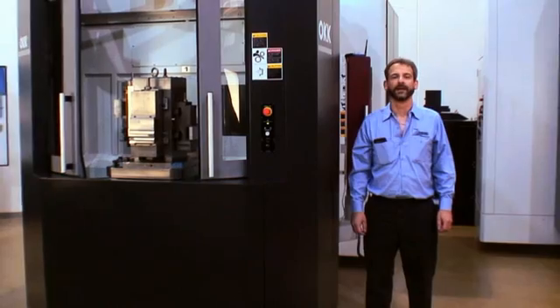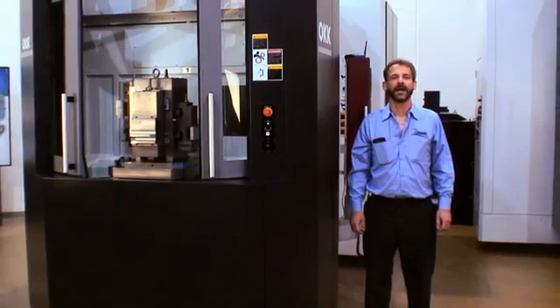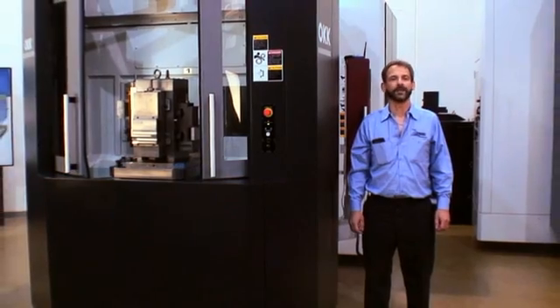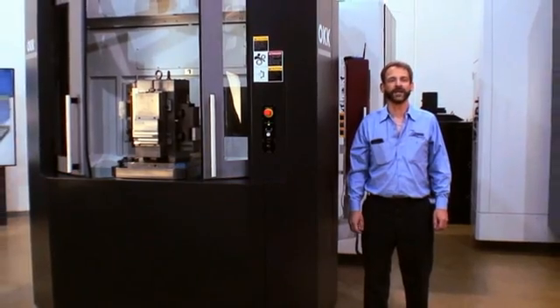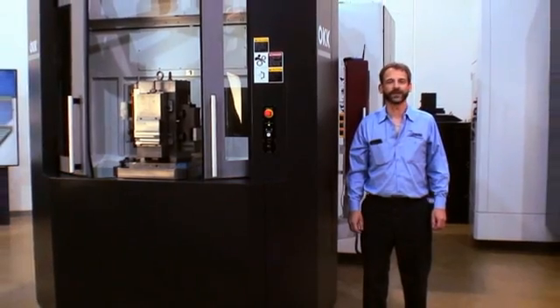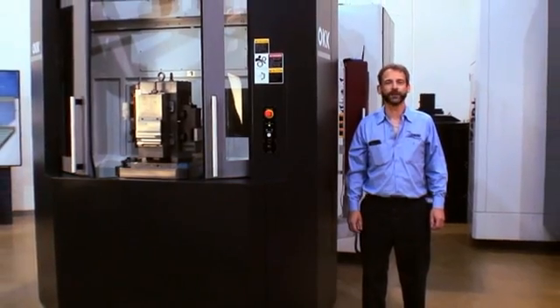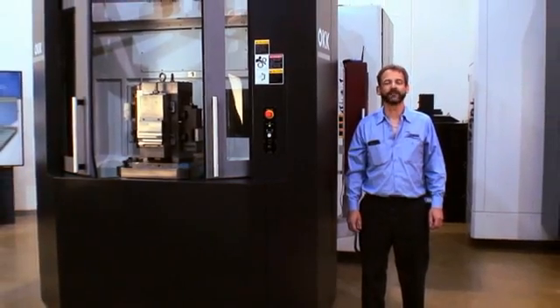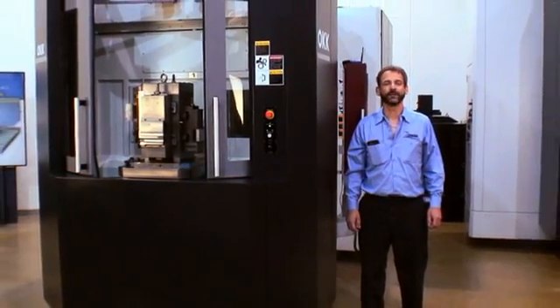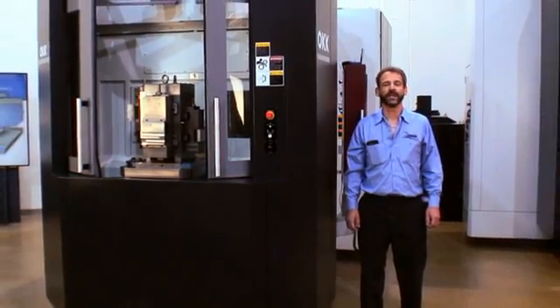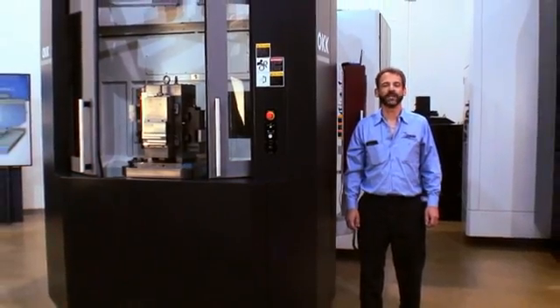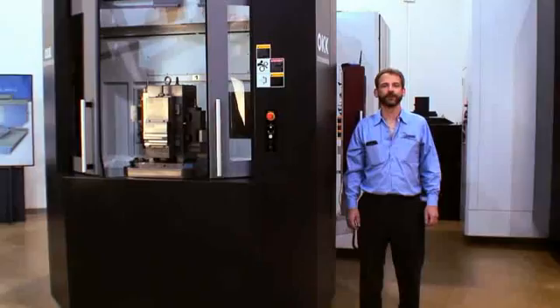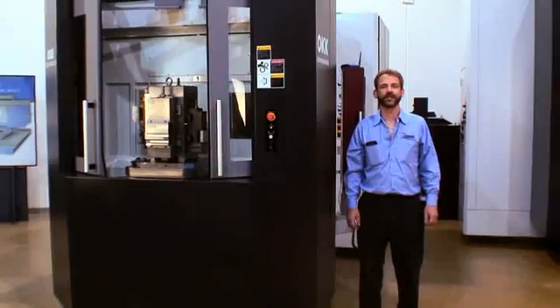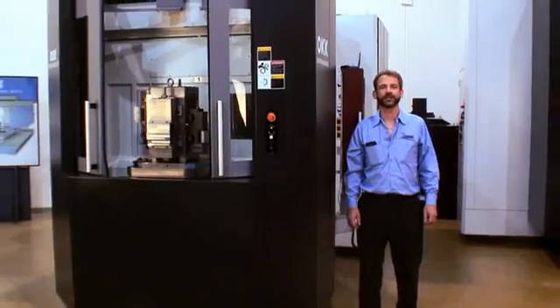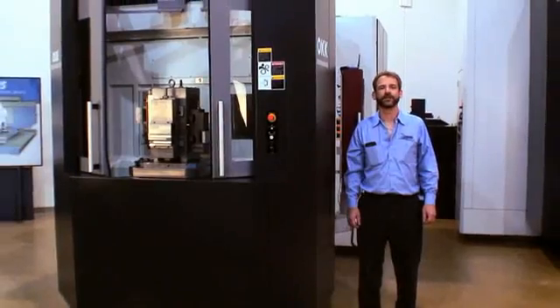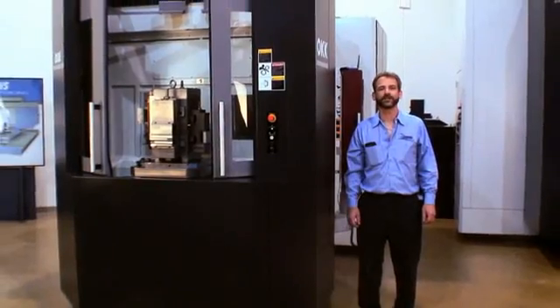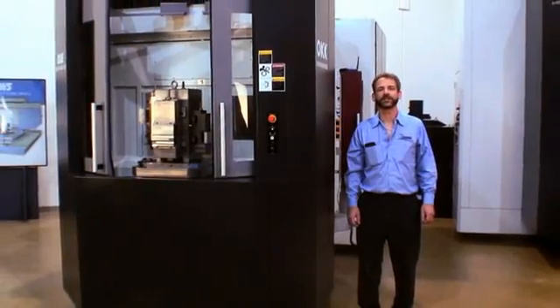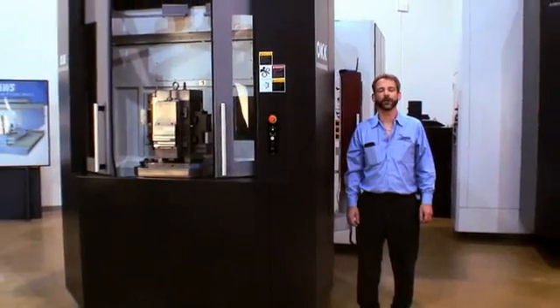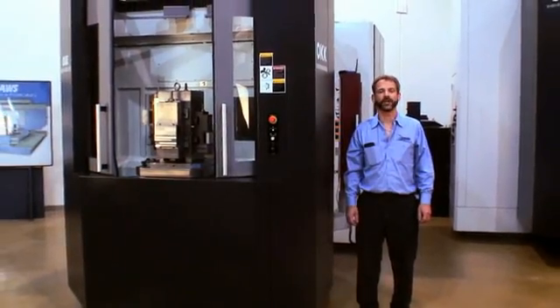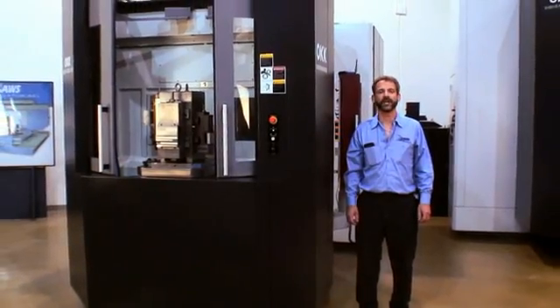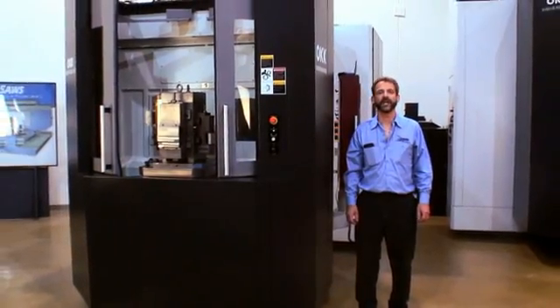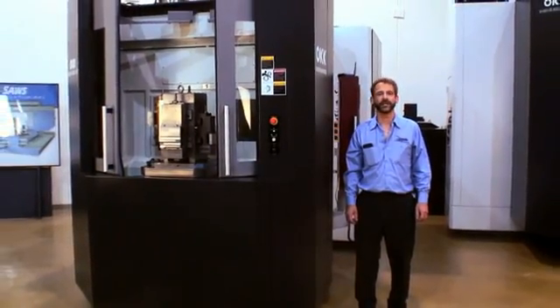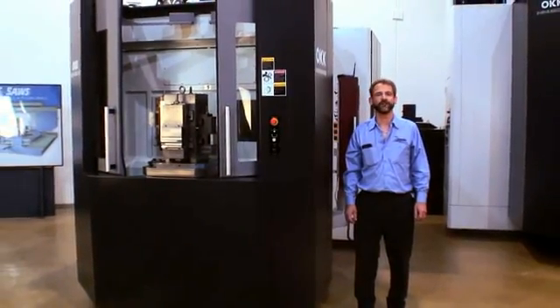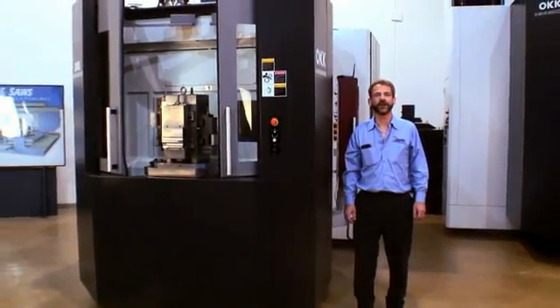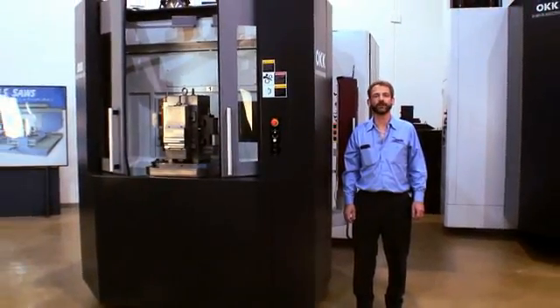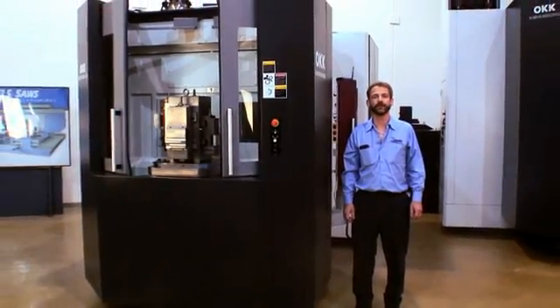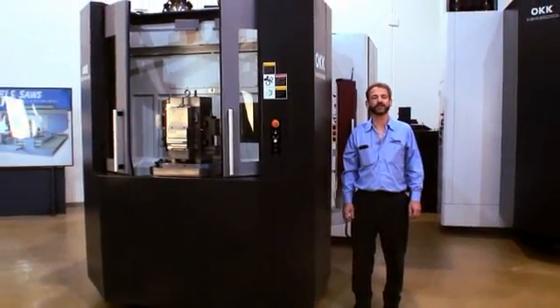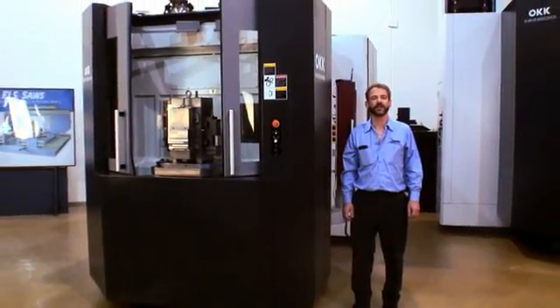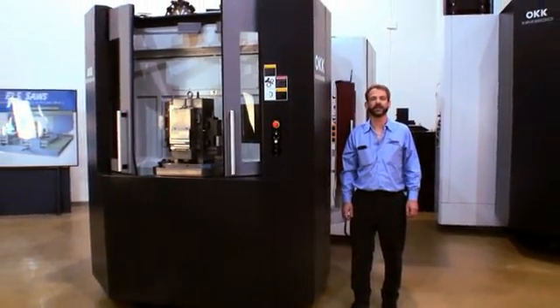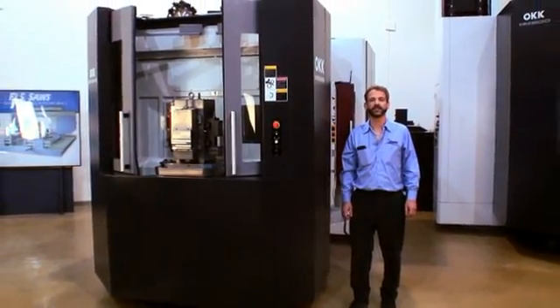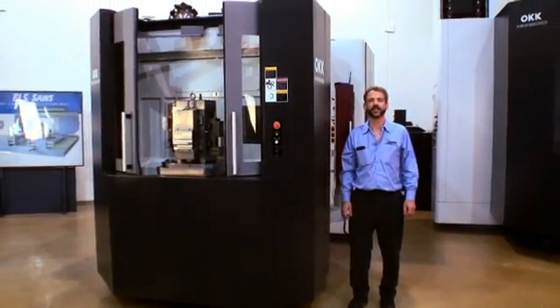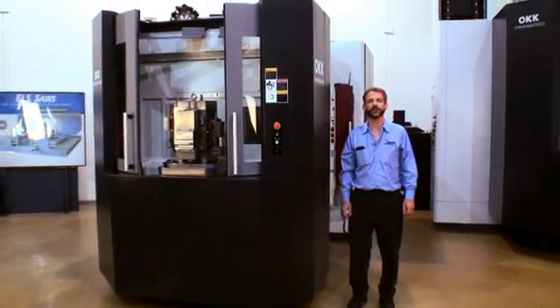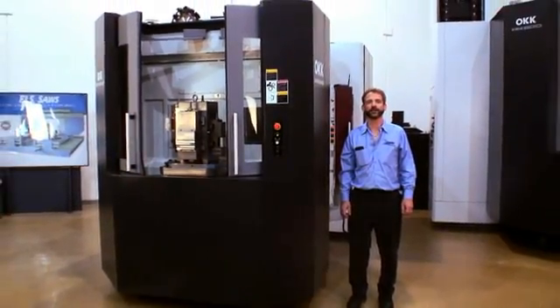Hi, my name is Craig from Dynamic International. This is the OKK-HM500S. Let's take a look.